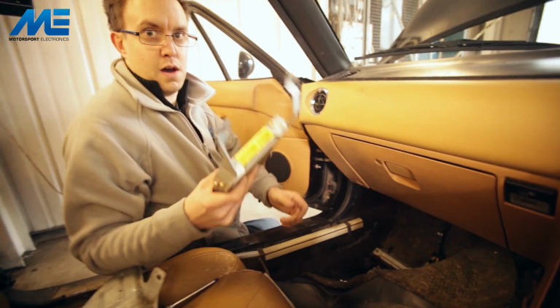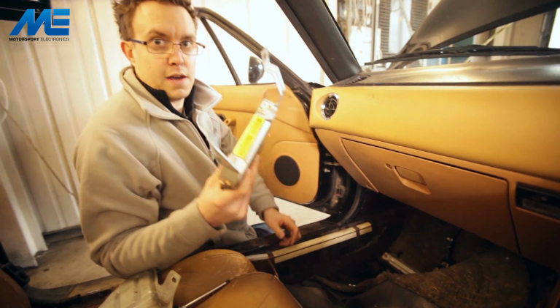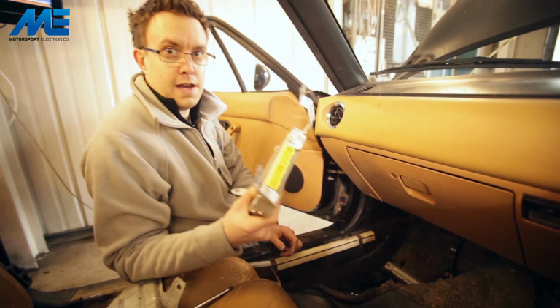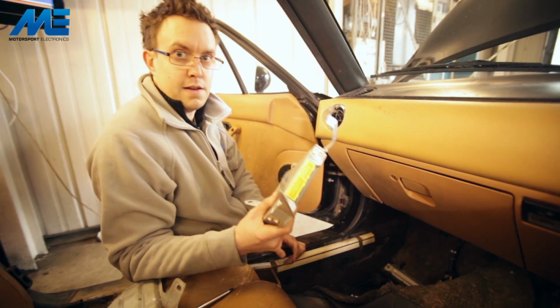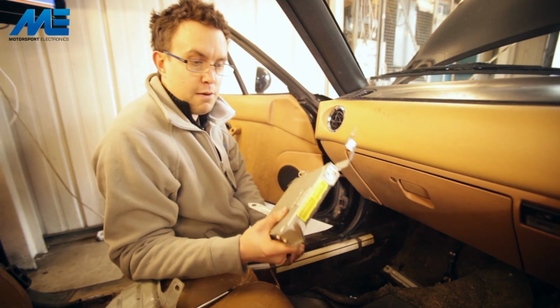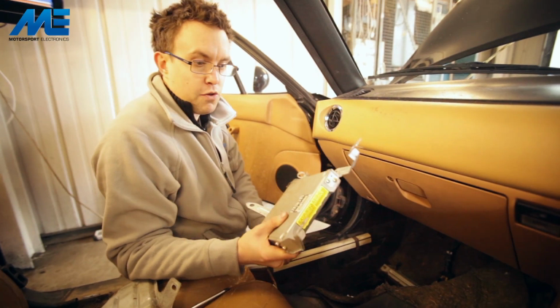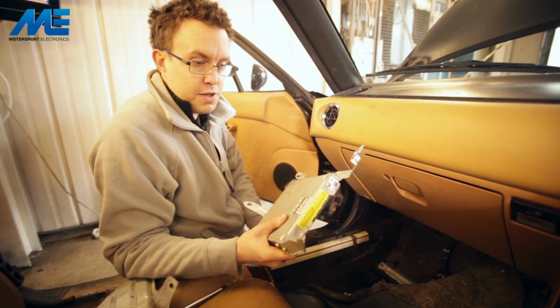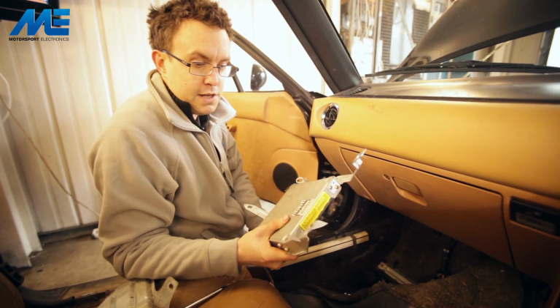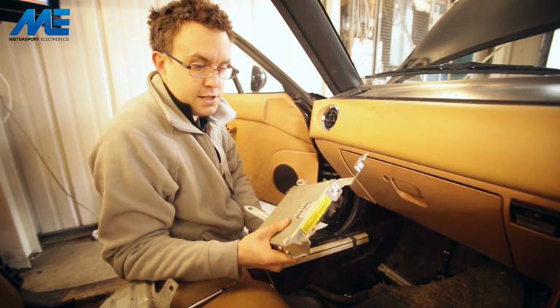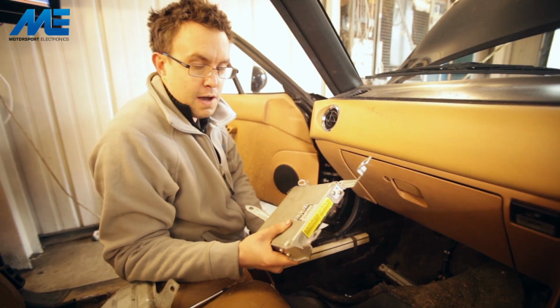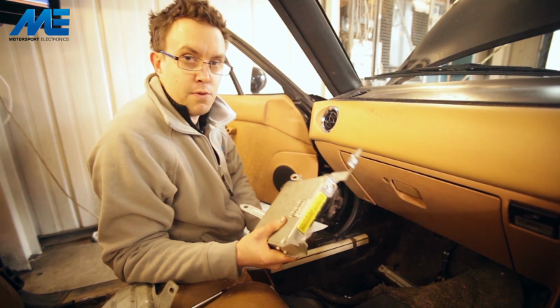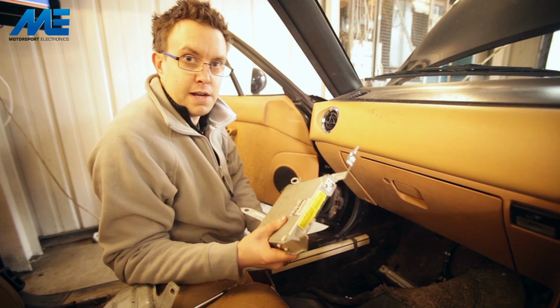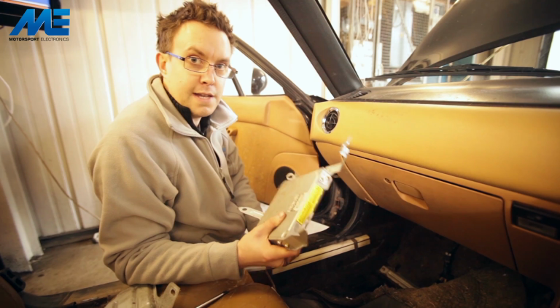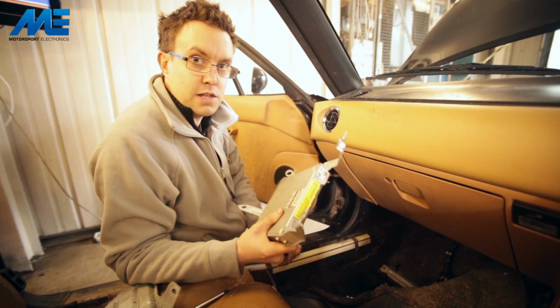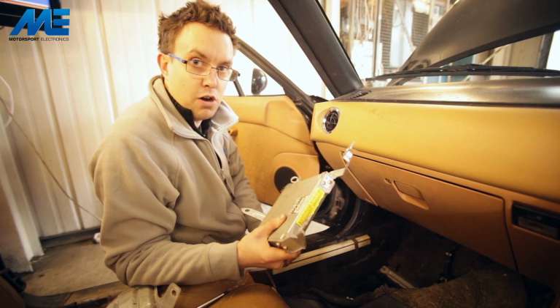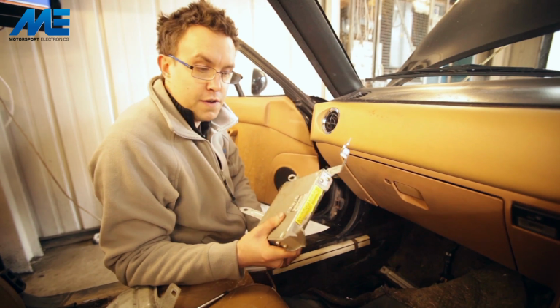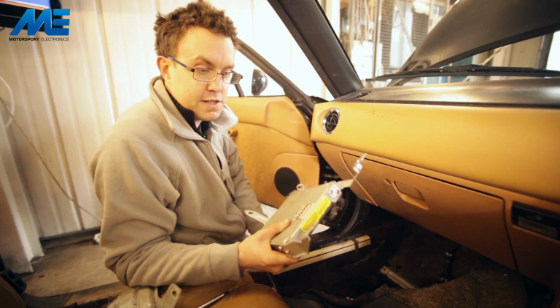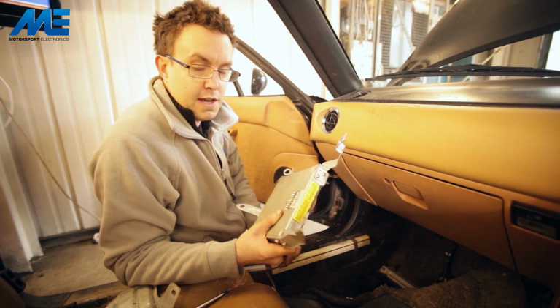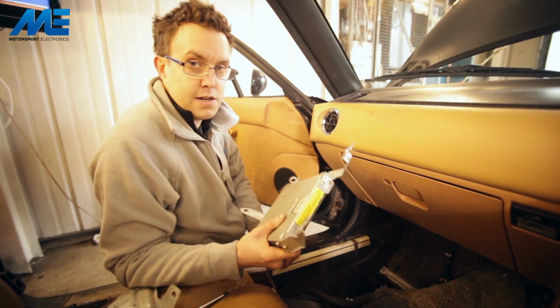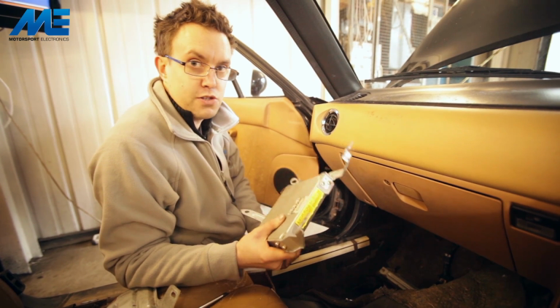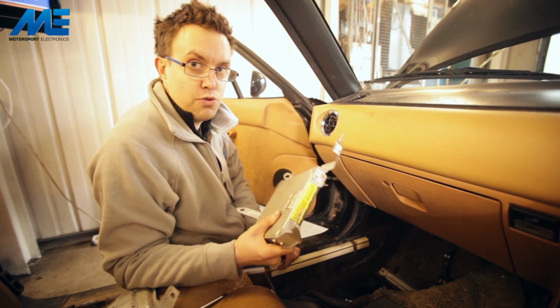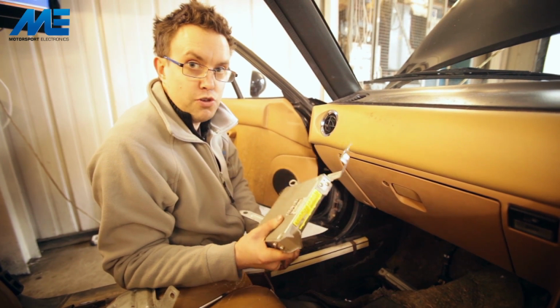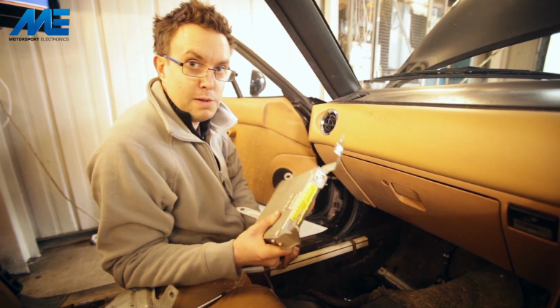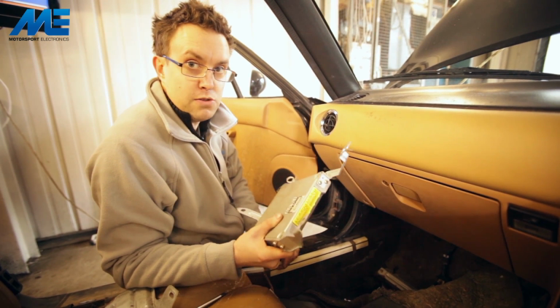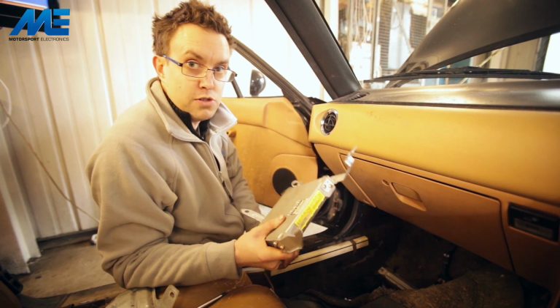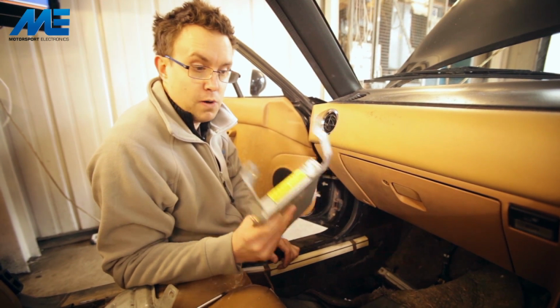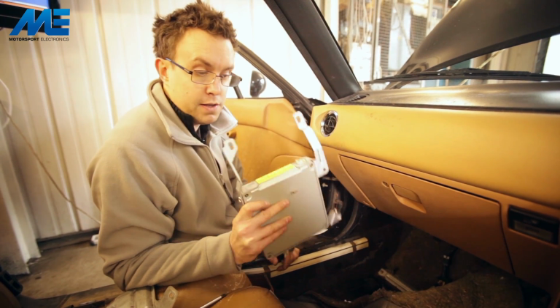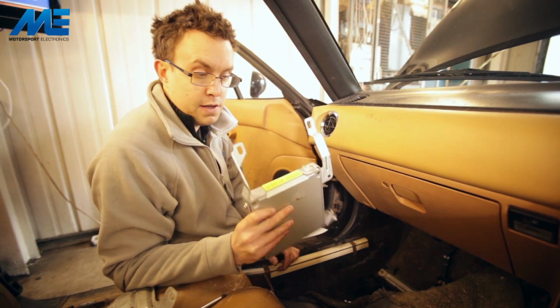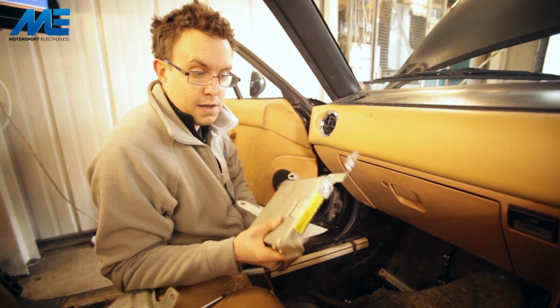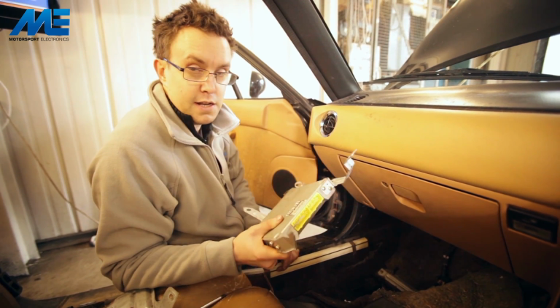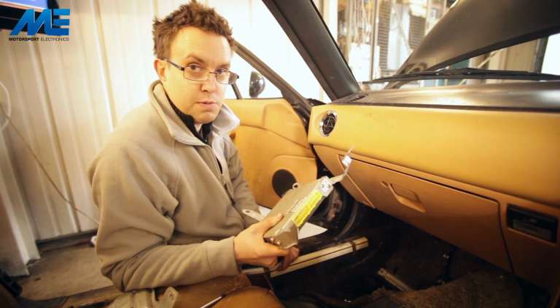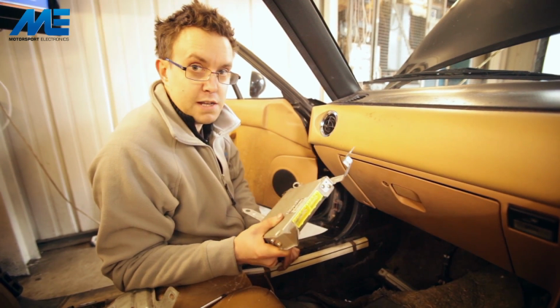Now we've got the ECU out, we're going to head to the office and install the new ME221 in its place.